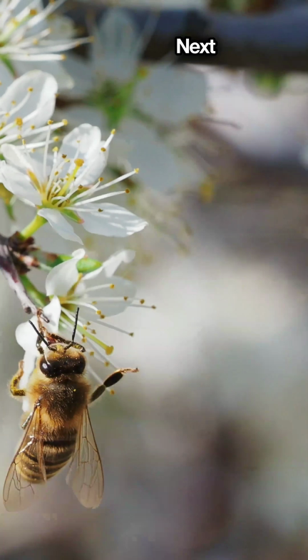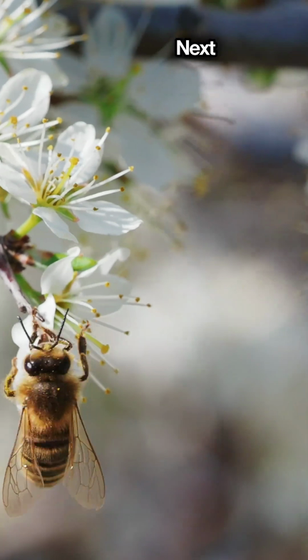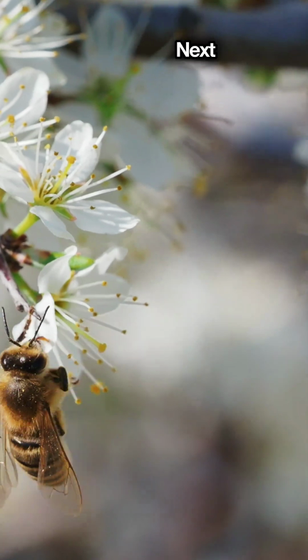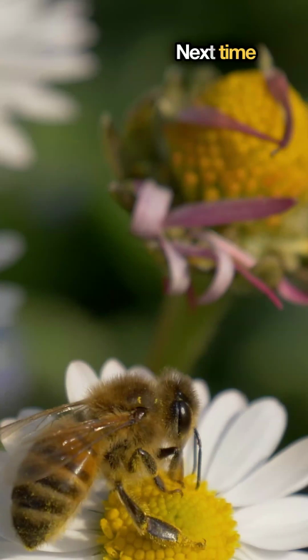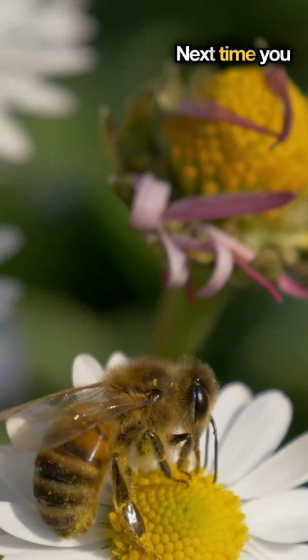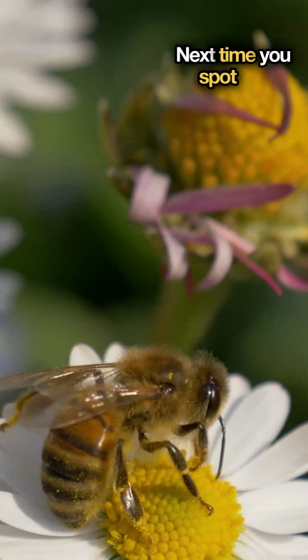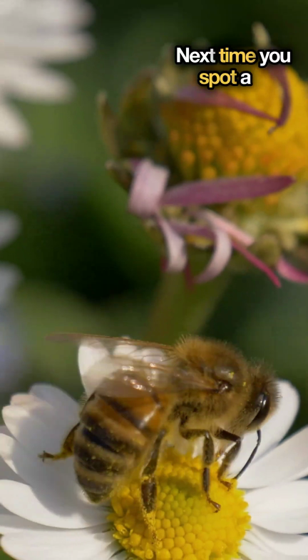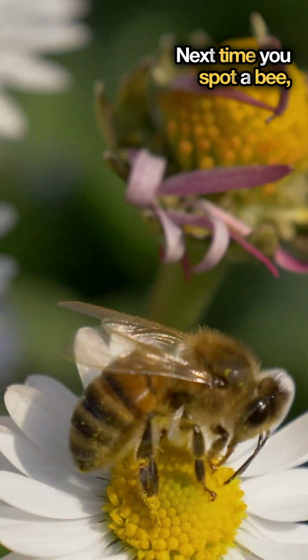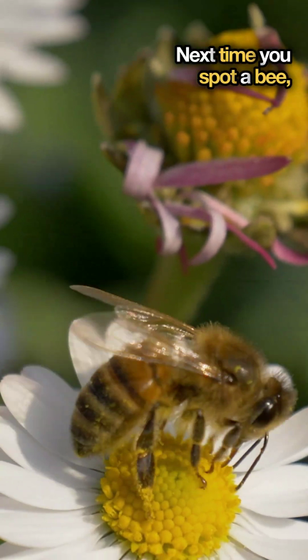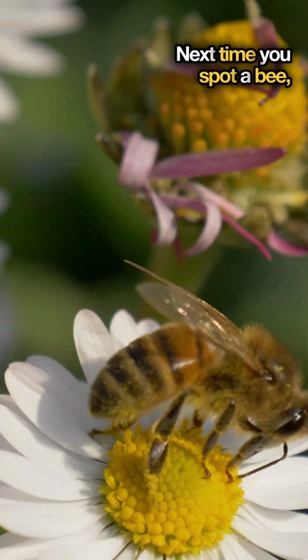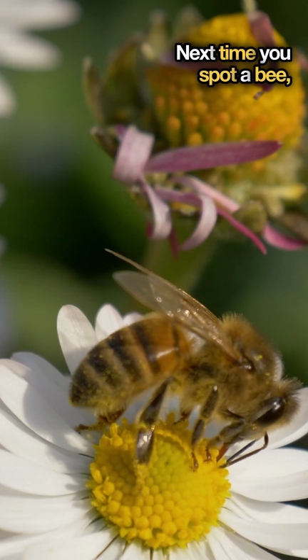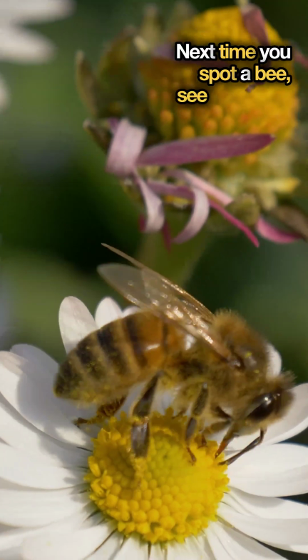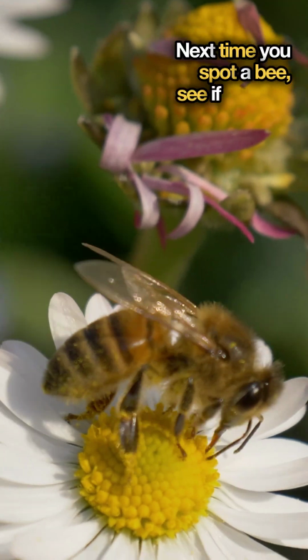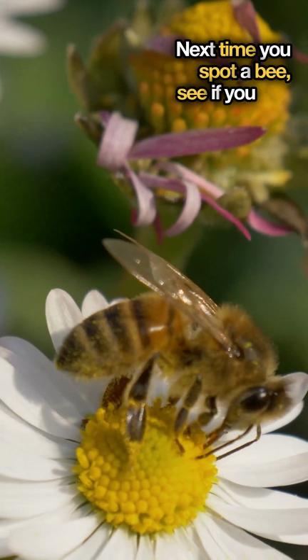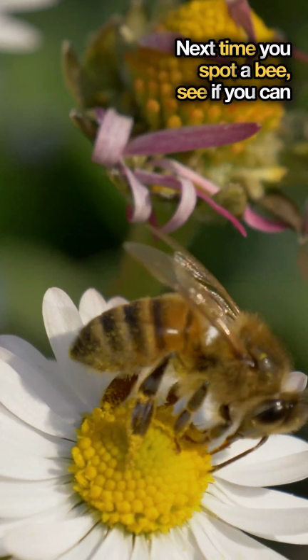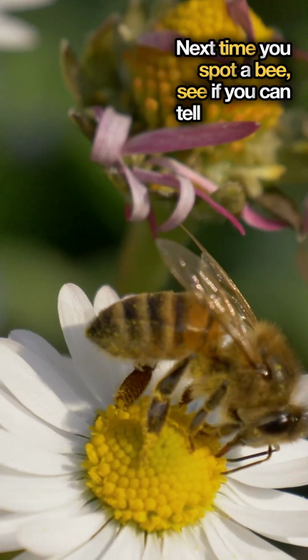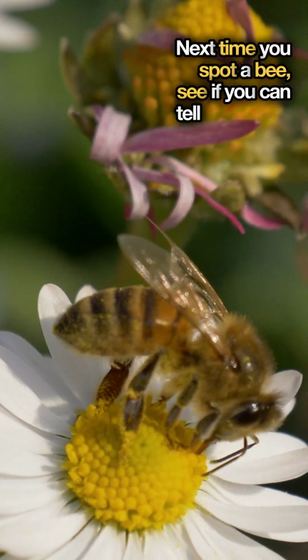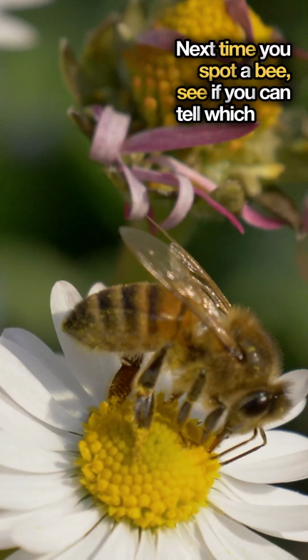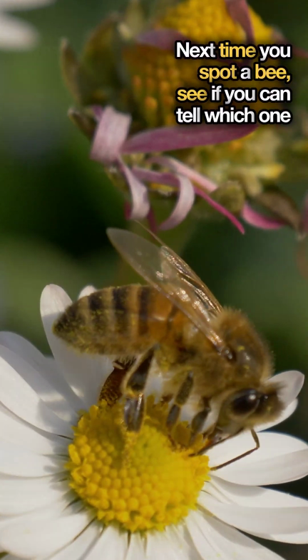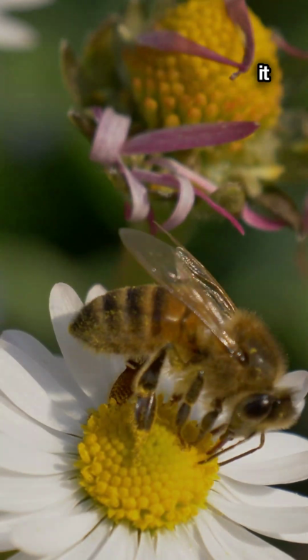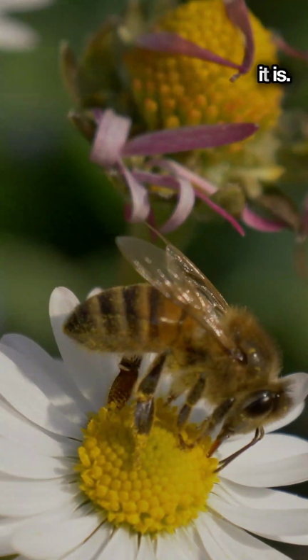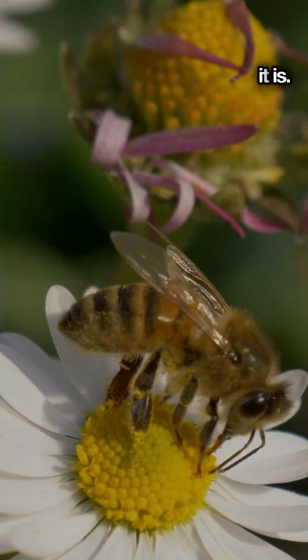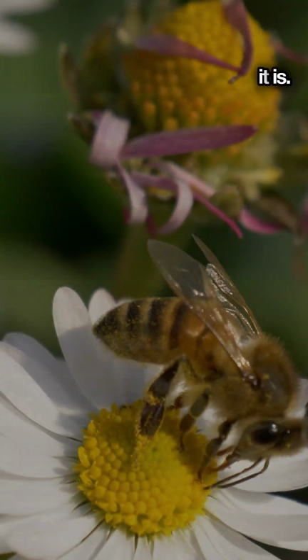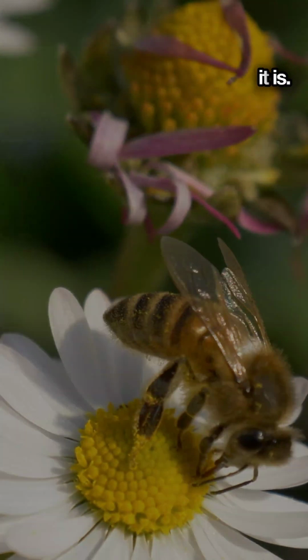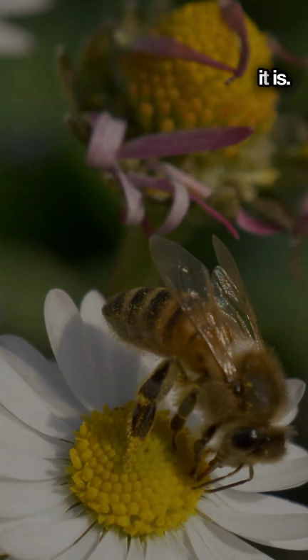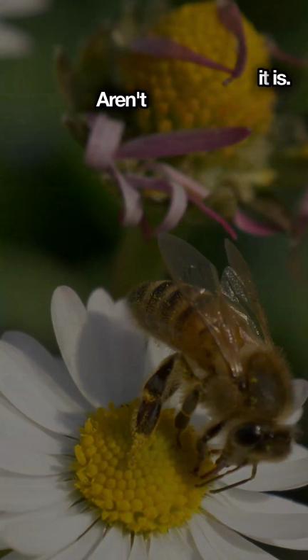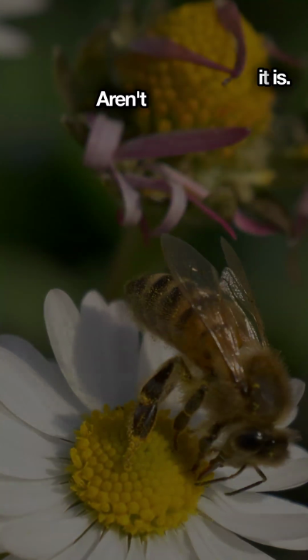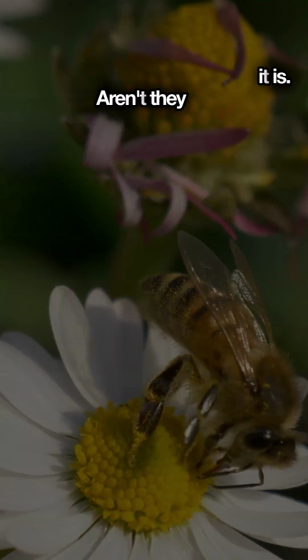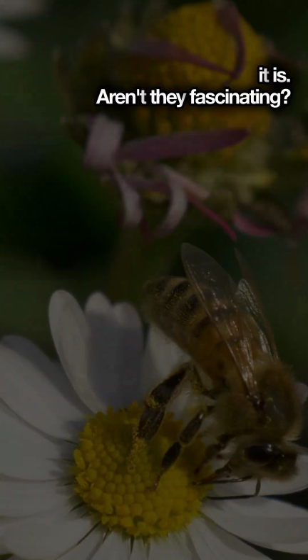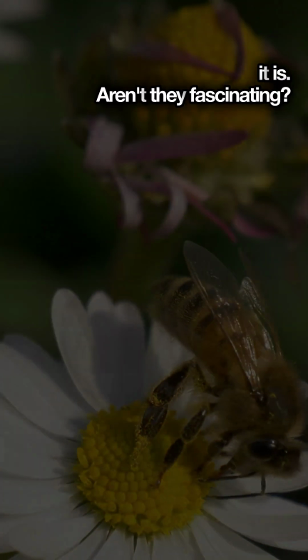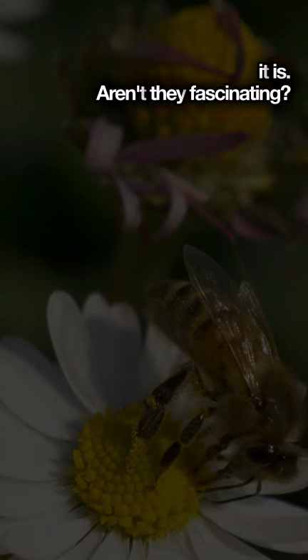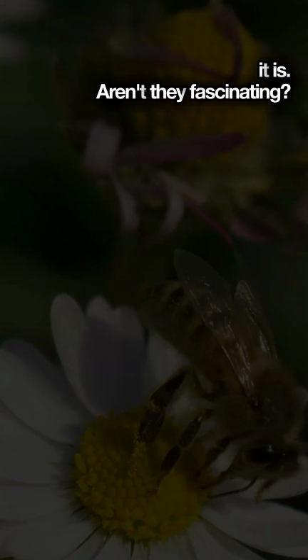Next time you spot a bee, see if you can tell which one it is. Aren't they fascinating?